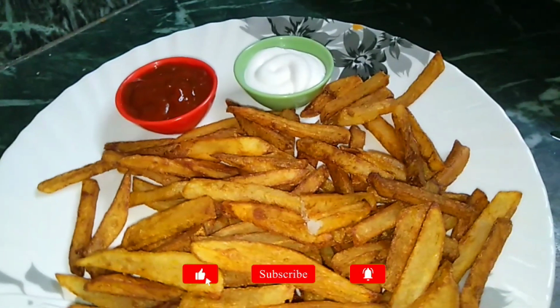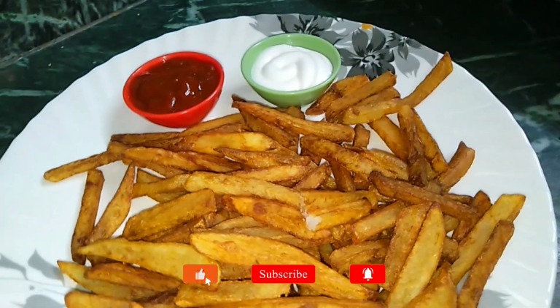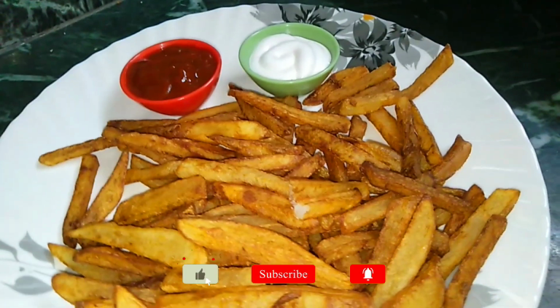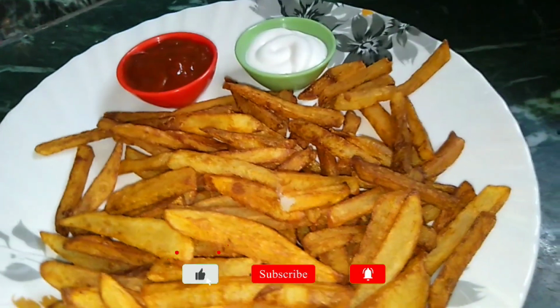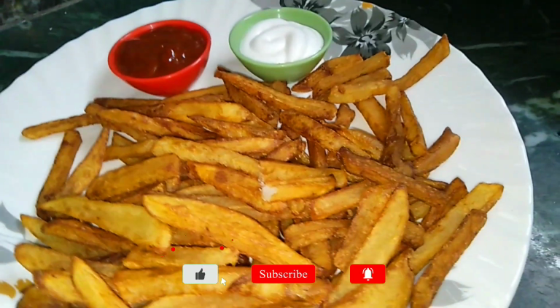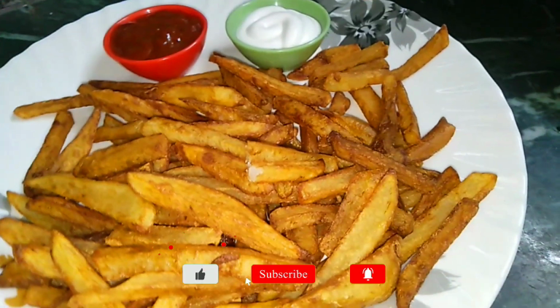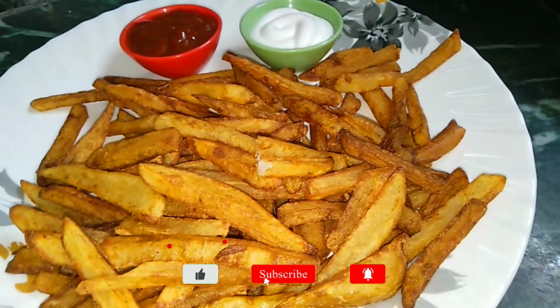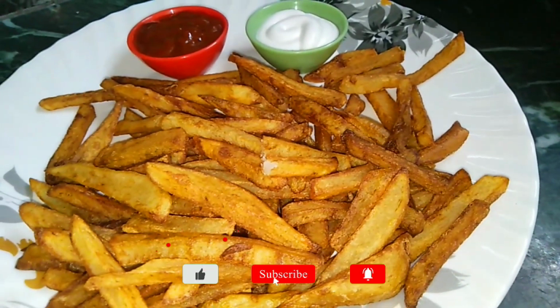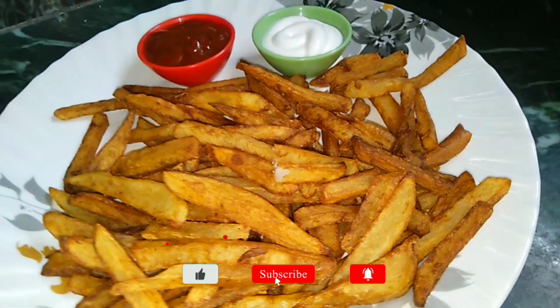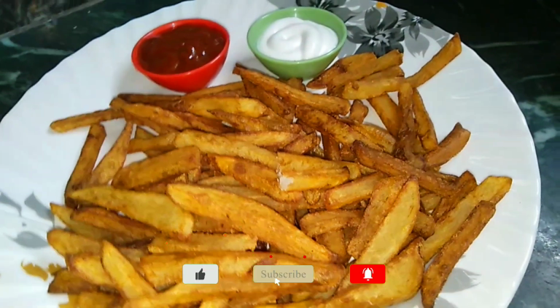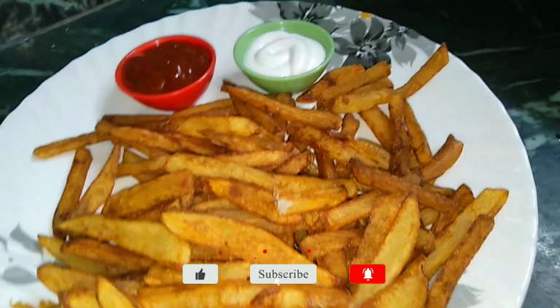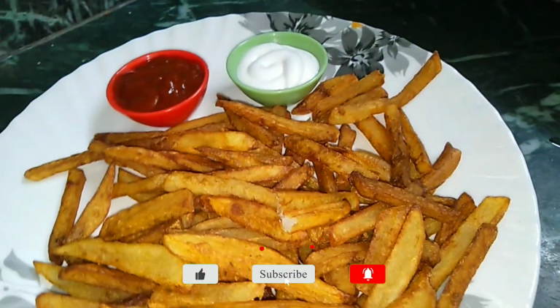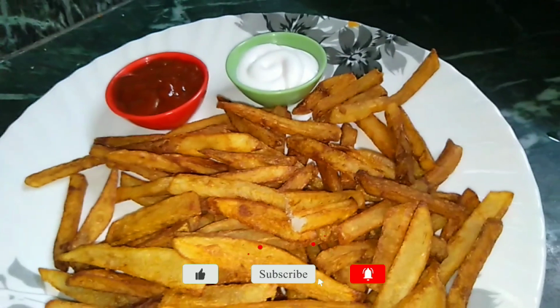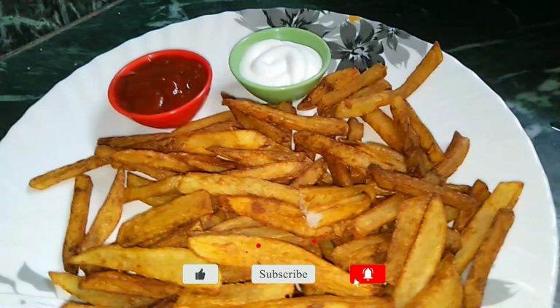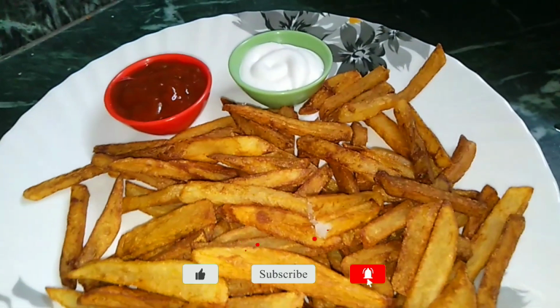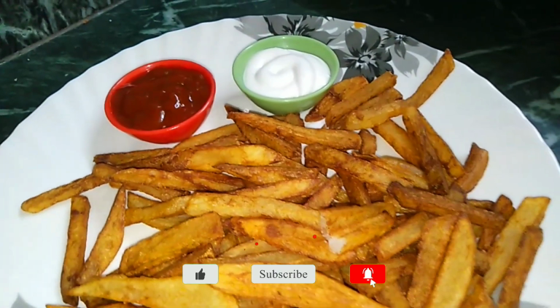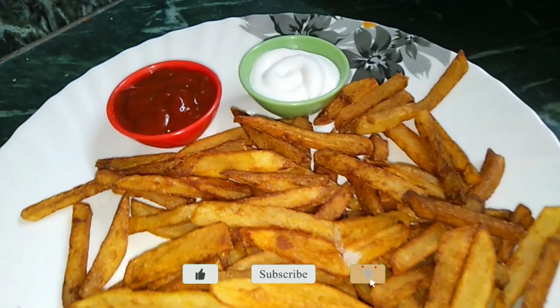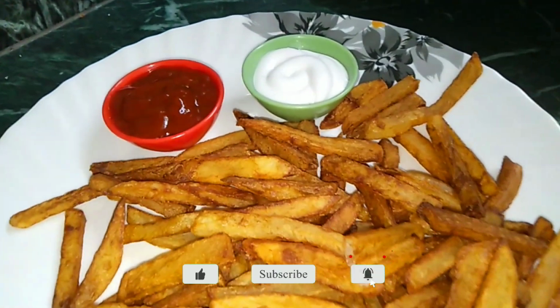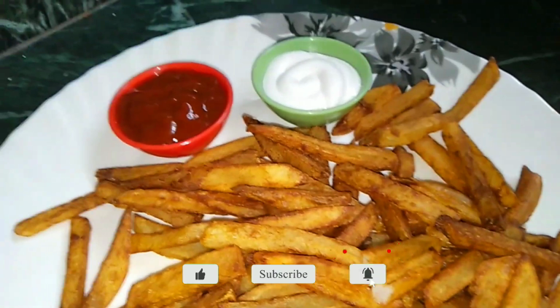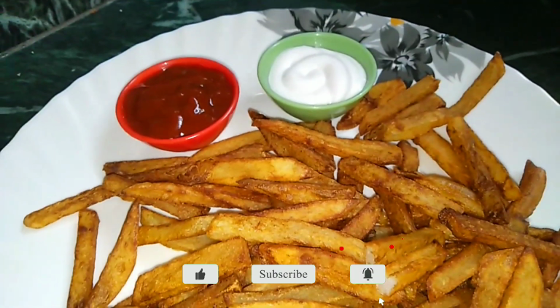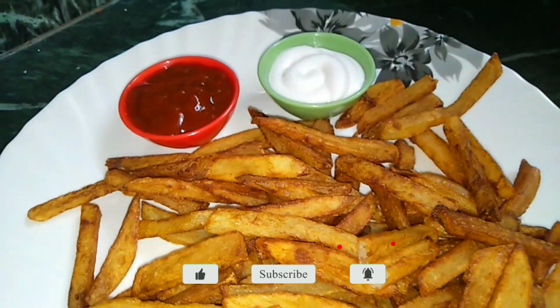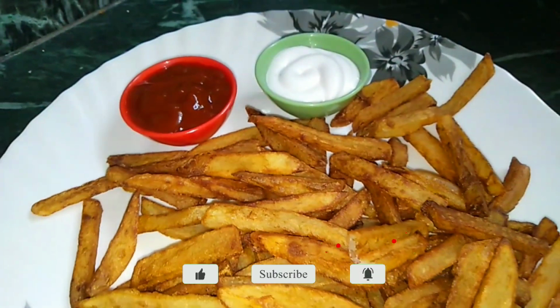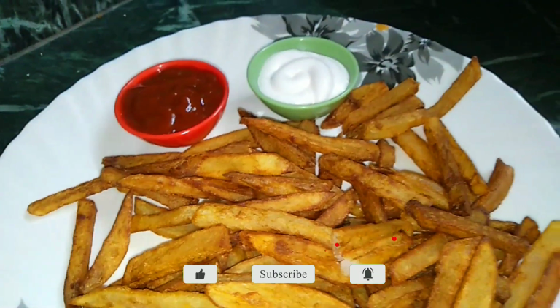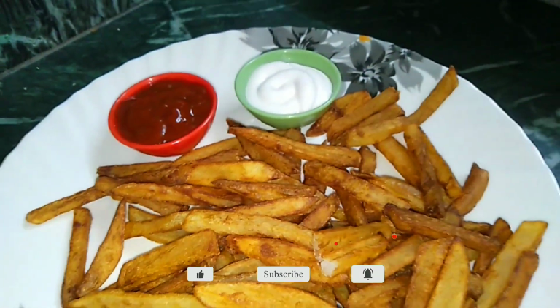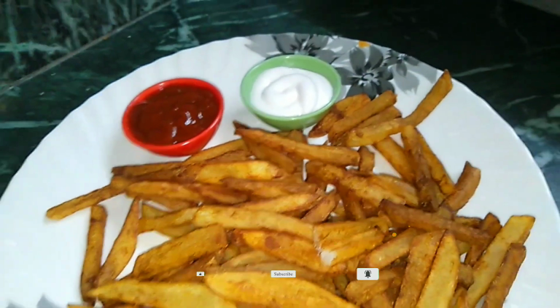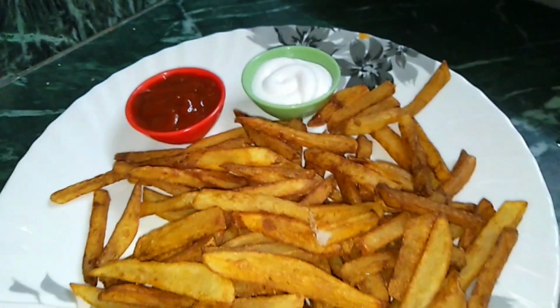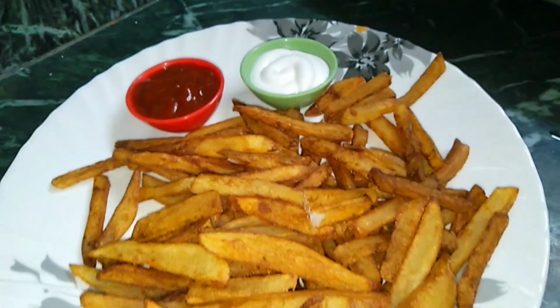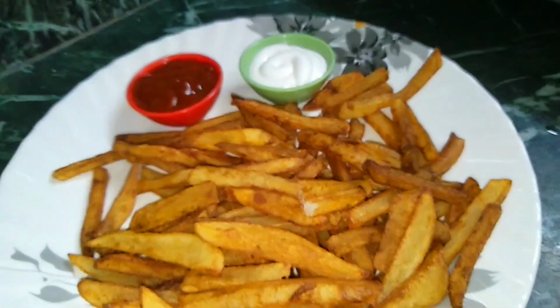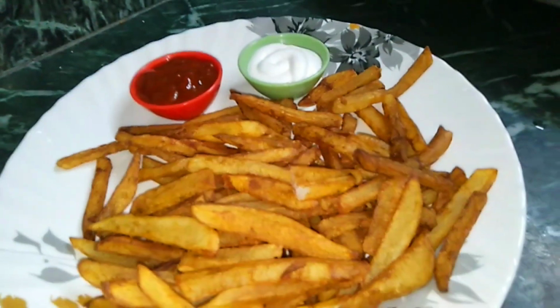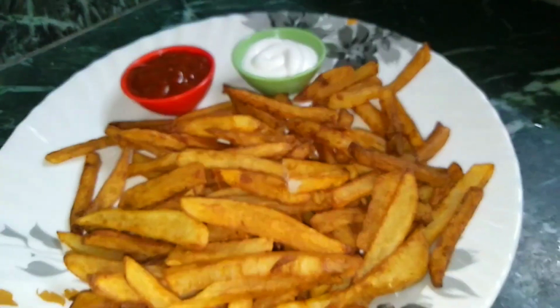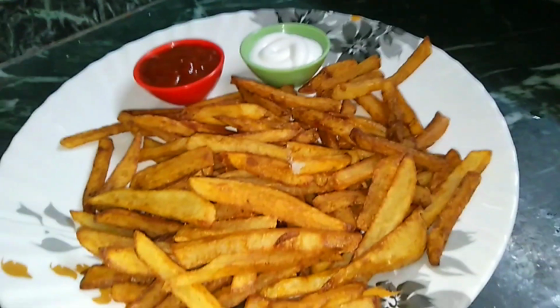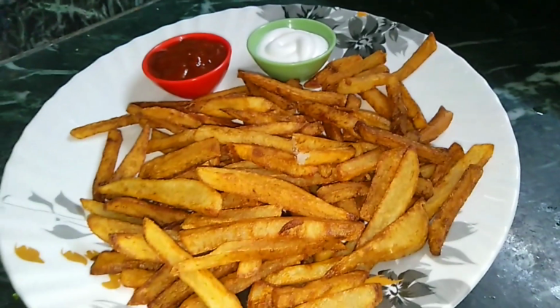Please like, share and subscribe to my channel and hit the bell icon for further updates. And this is French fries.